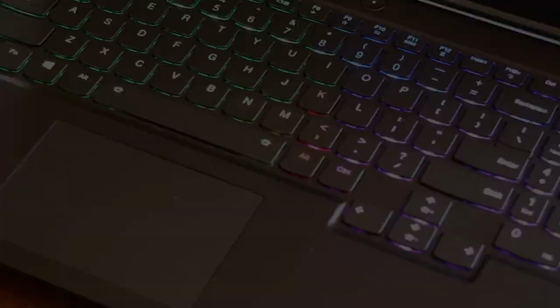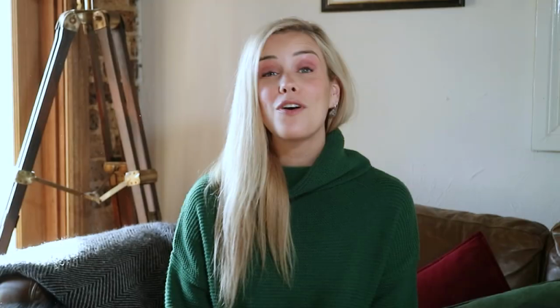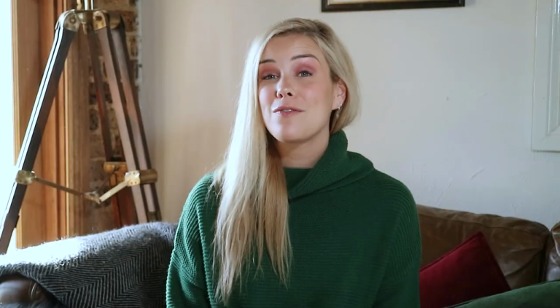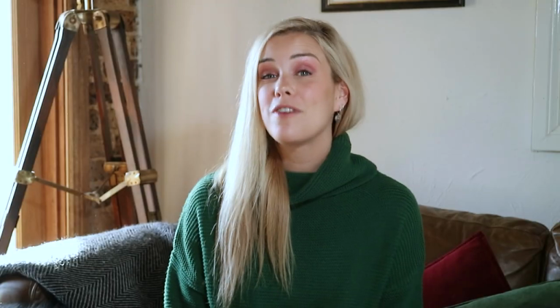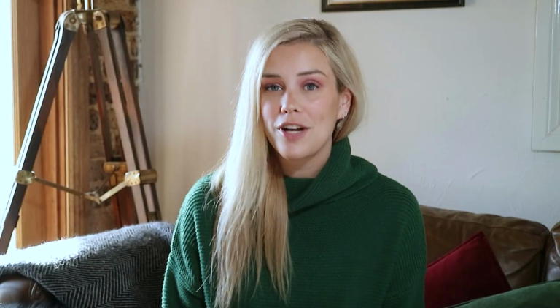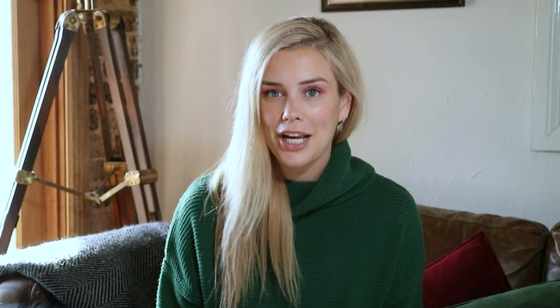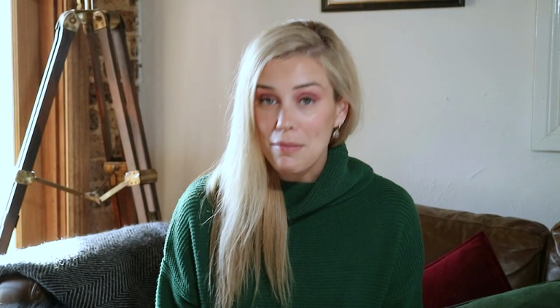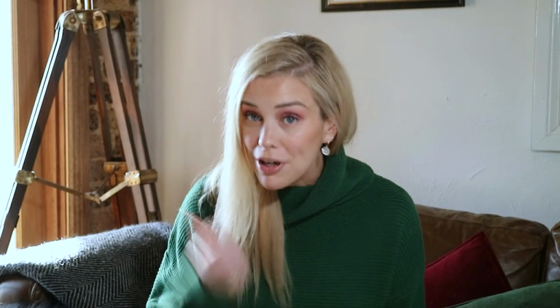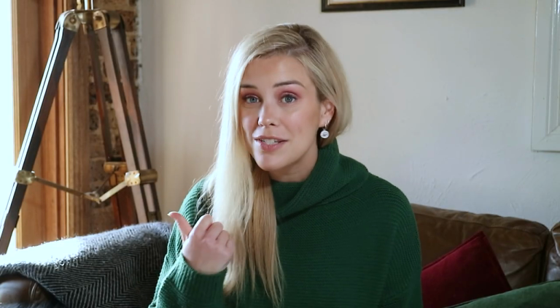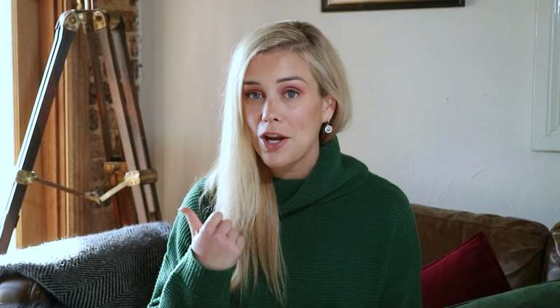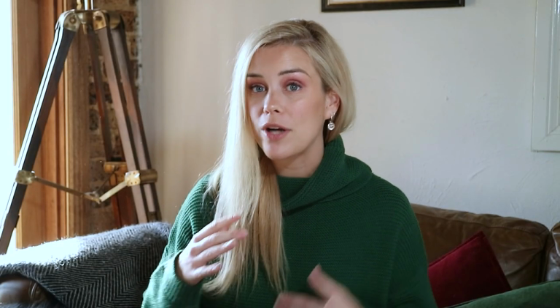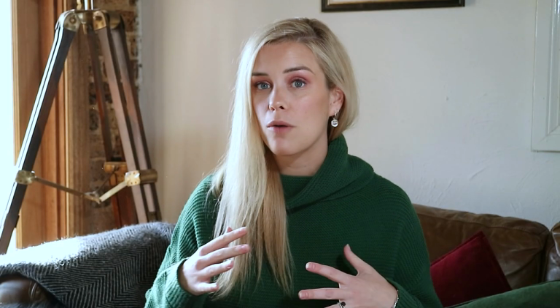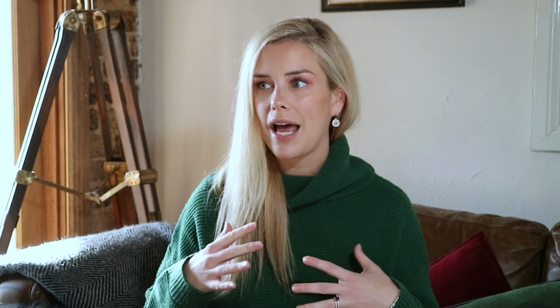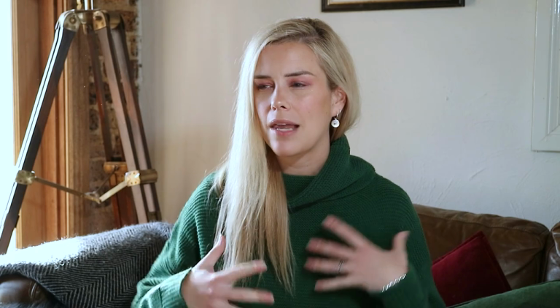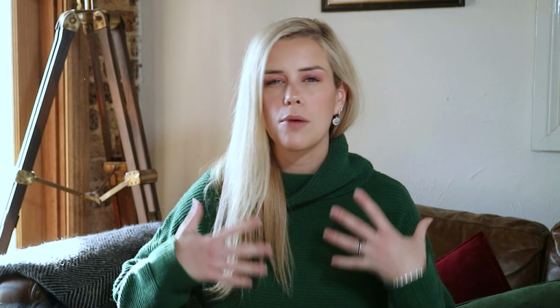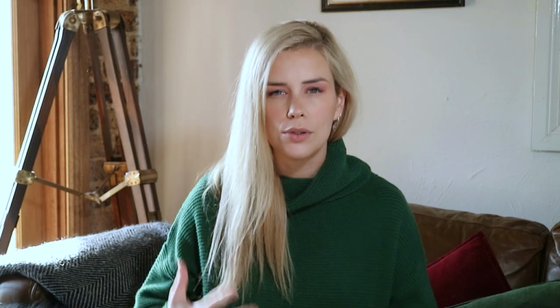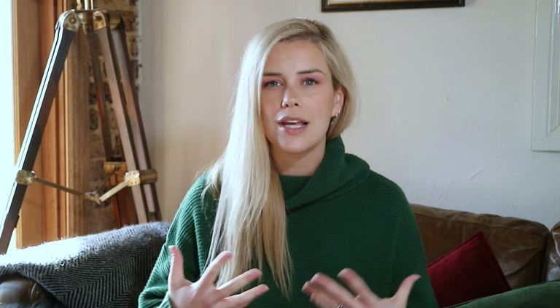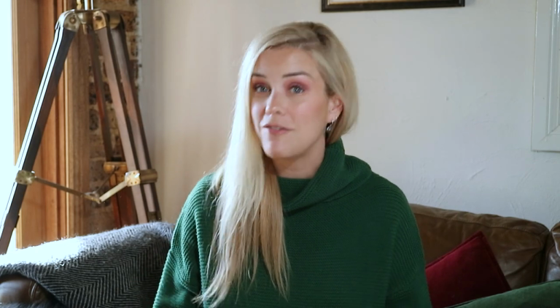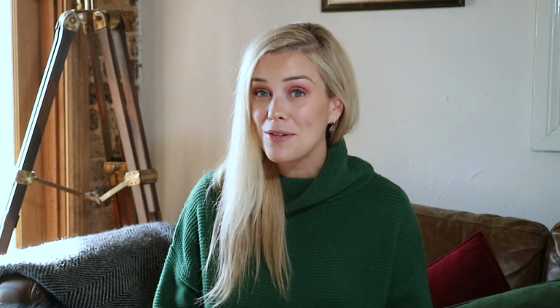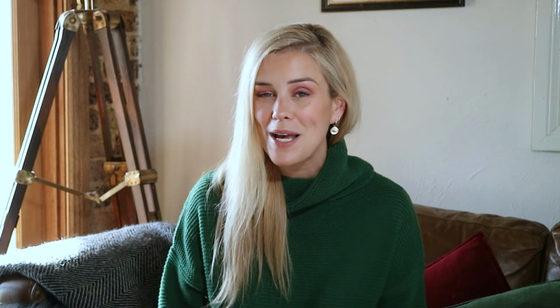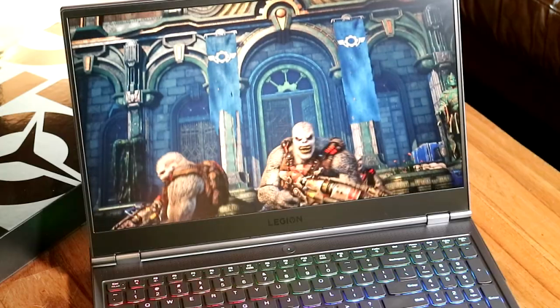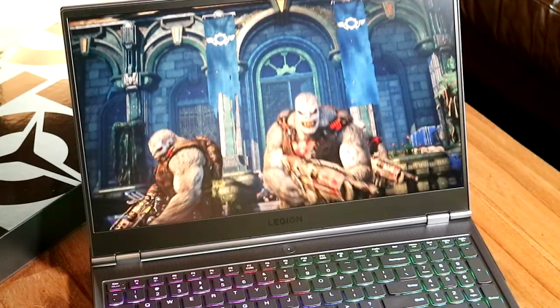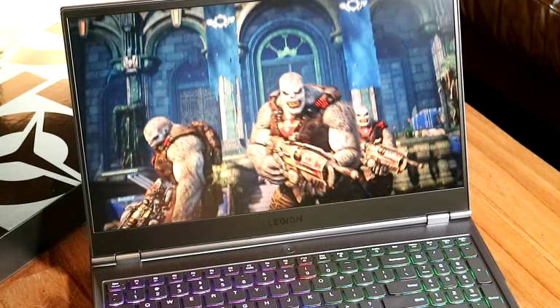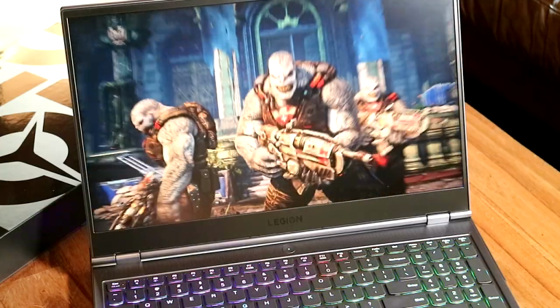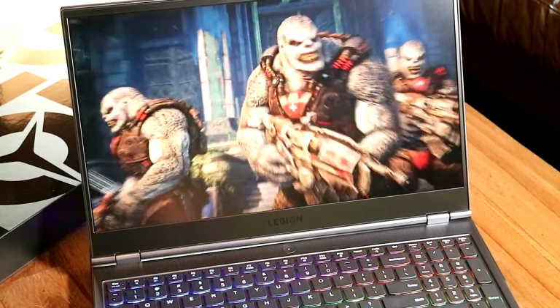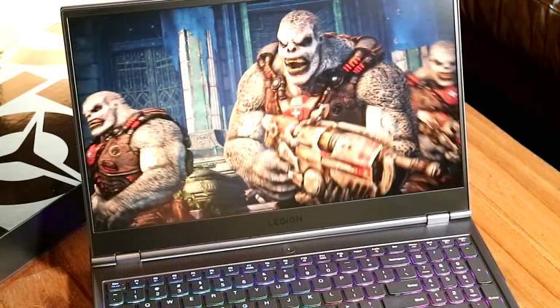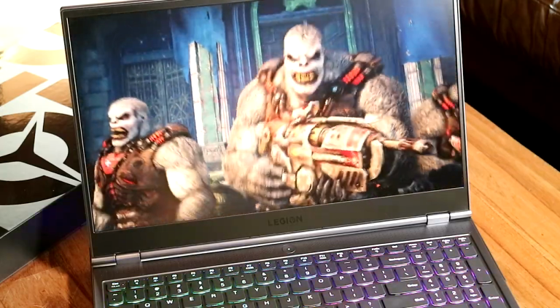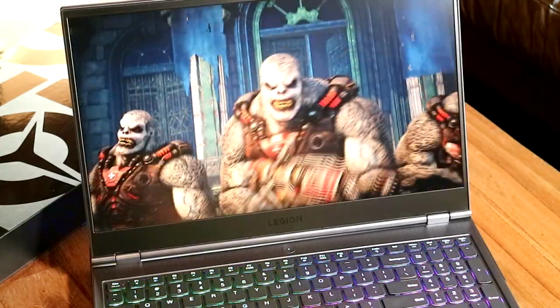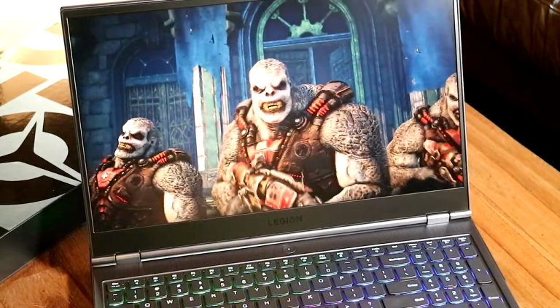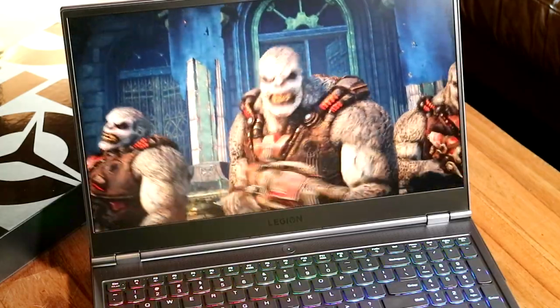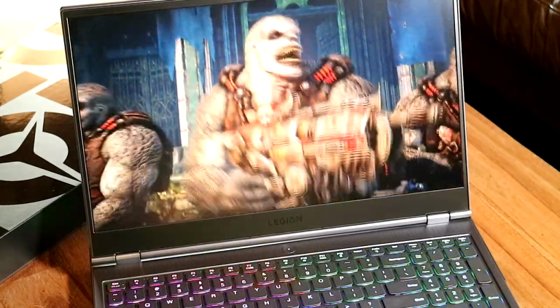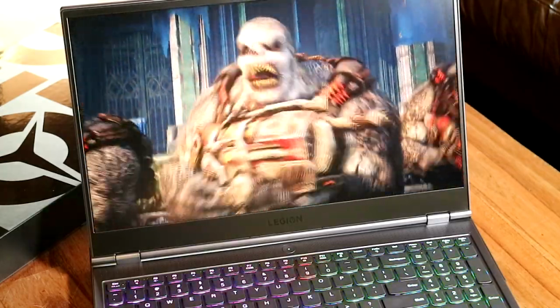So first of all, feel free to check out my previous video where I talk about how the laptop looks and feels, but right now I'm going to boot up Gears Tactics to show you how the game runs.